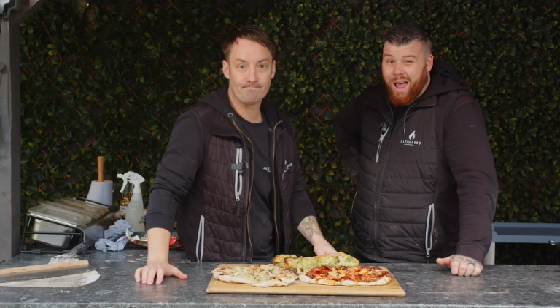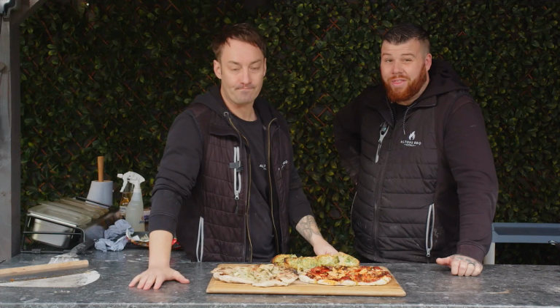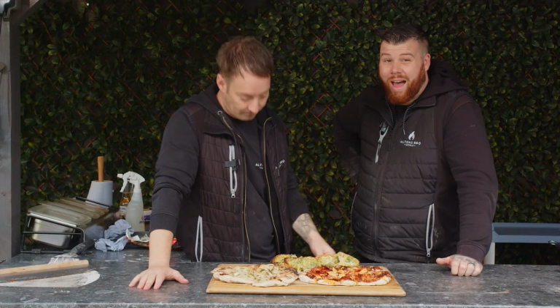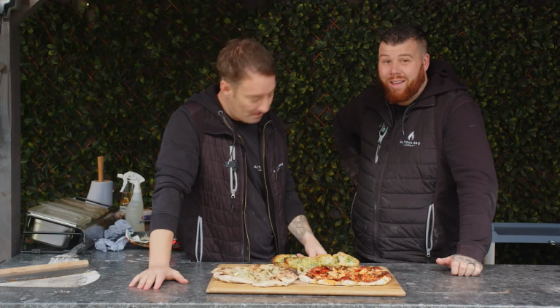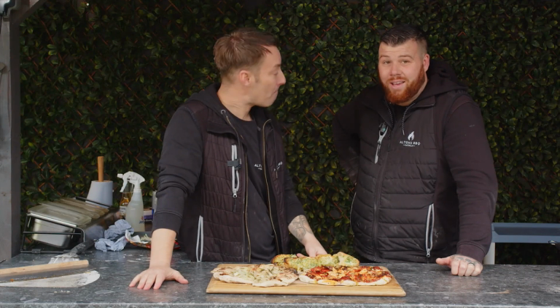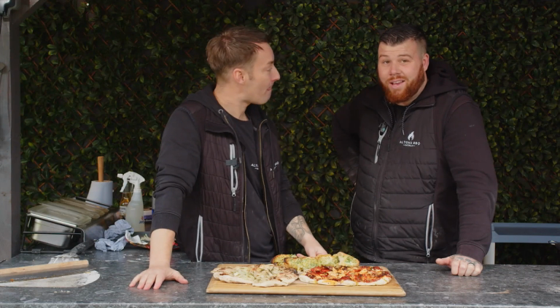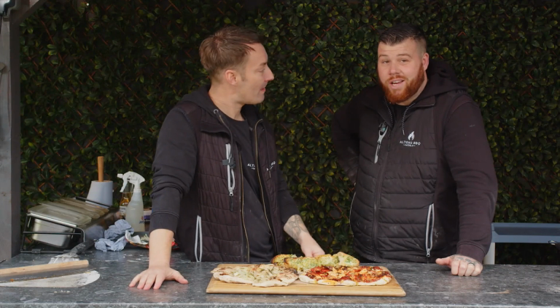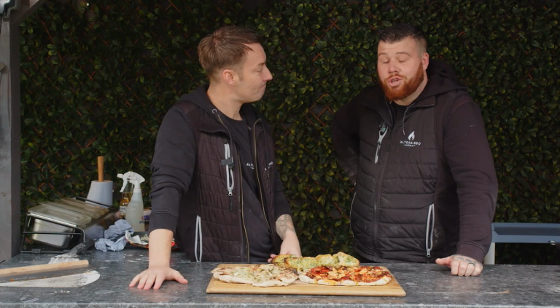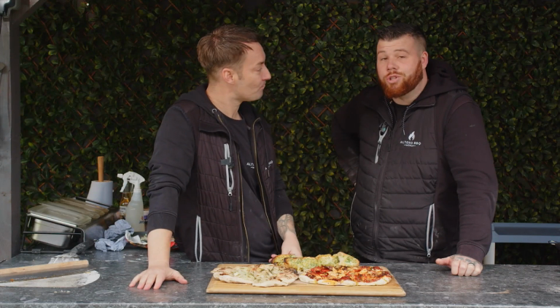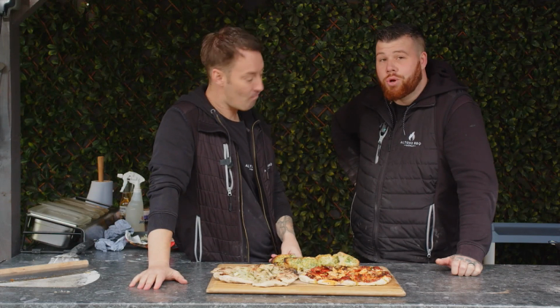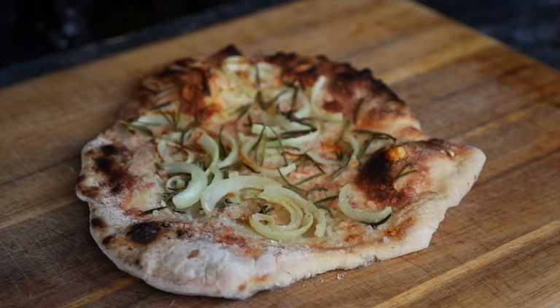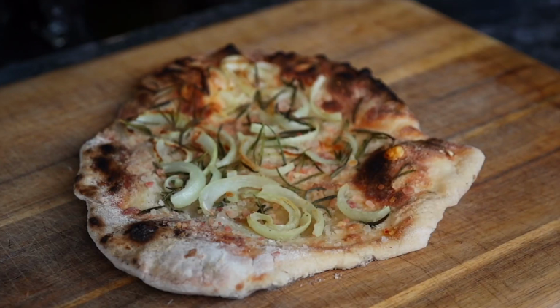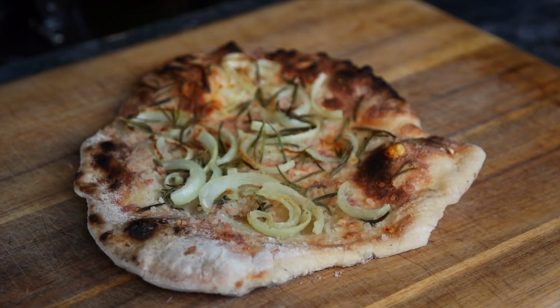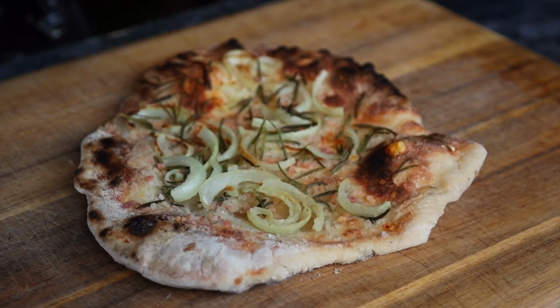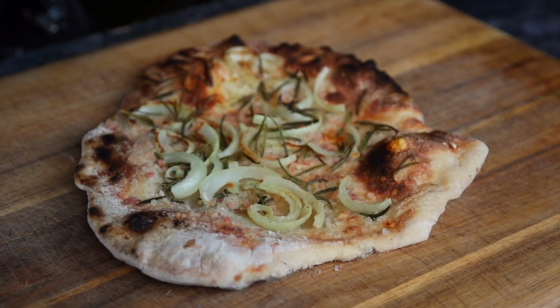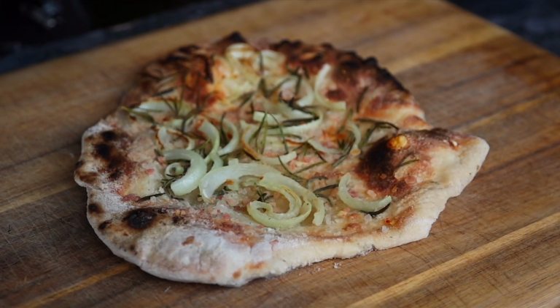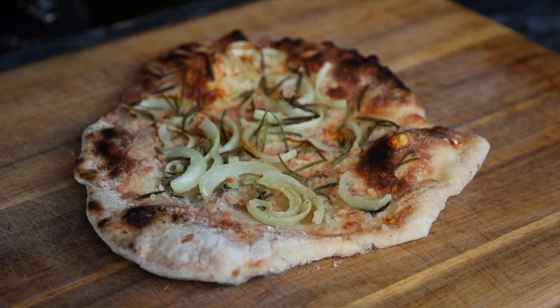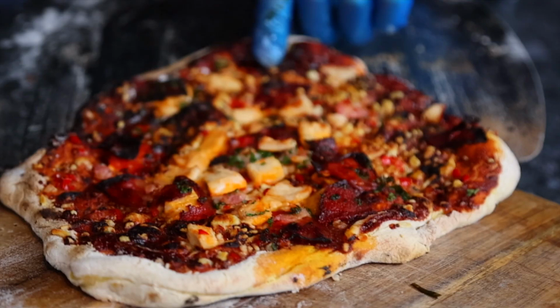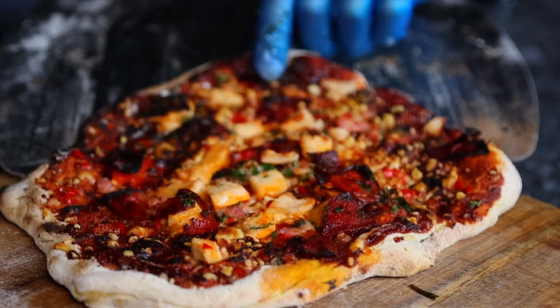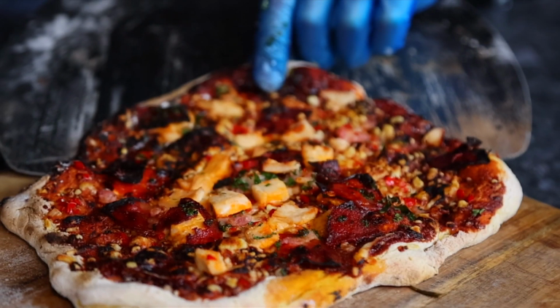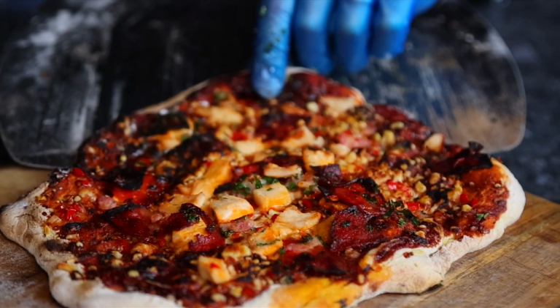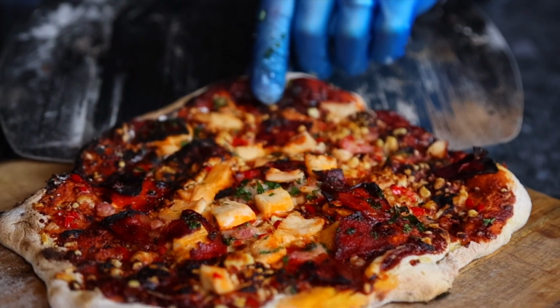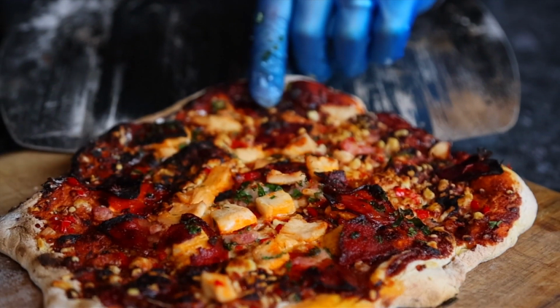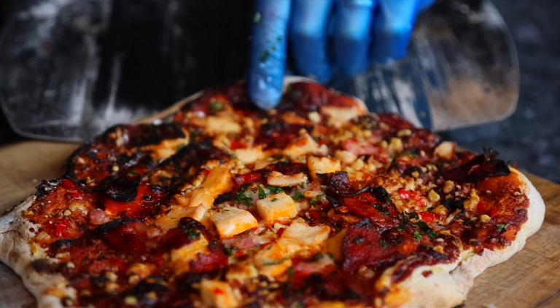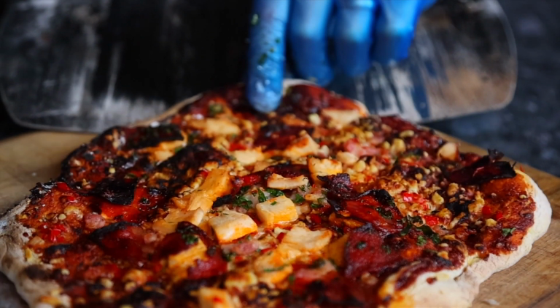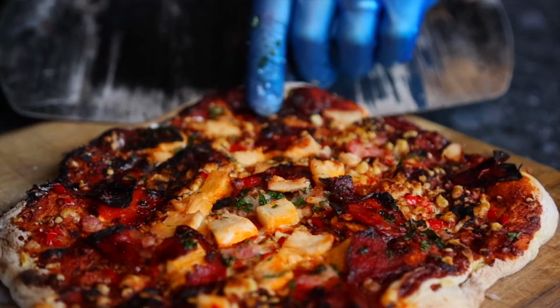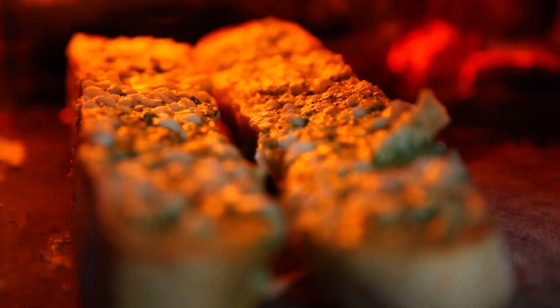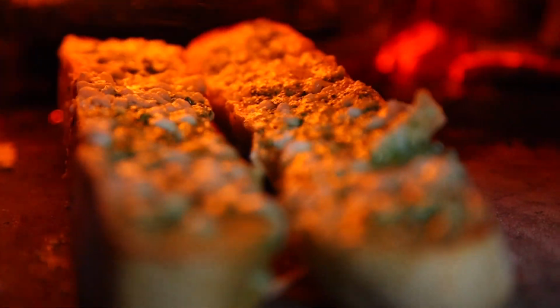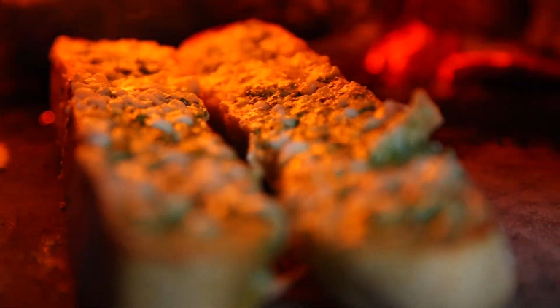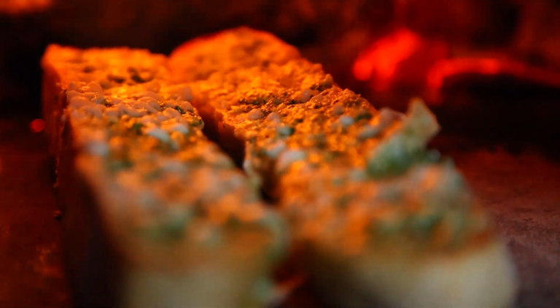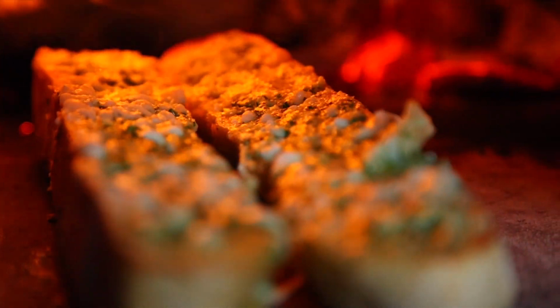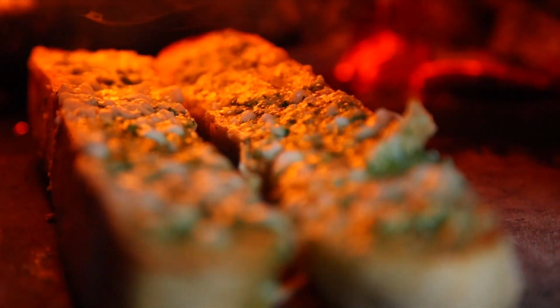And that is how you cook two different styles of pizza on the pizza oven. And don't forget the cheesy garlic bread.